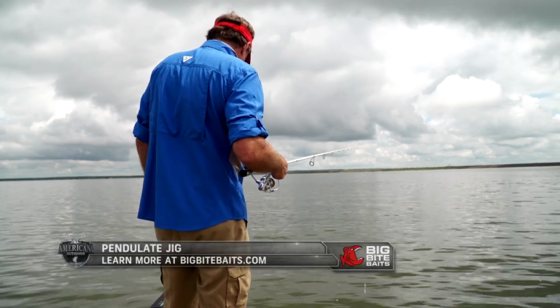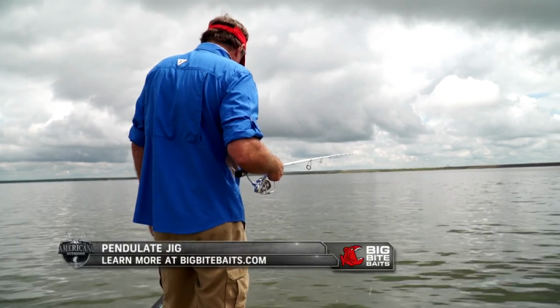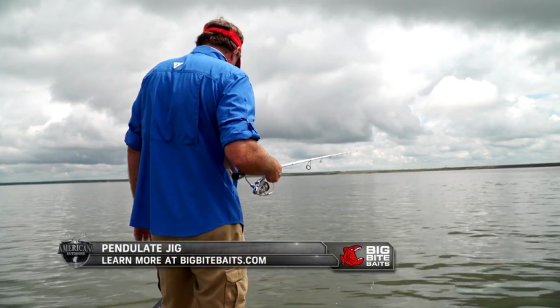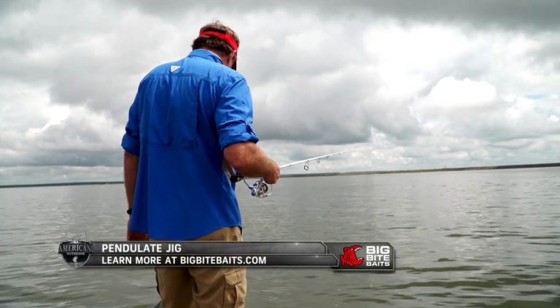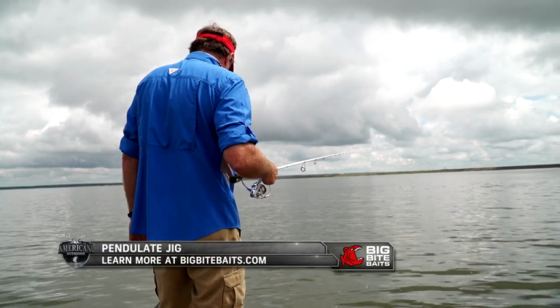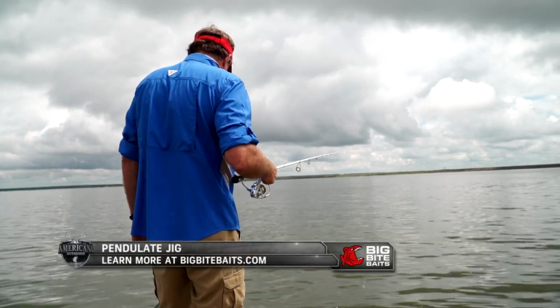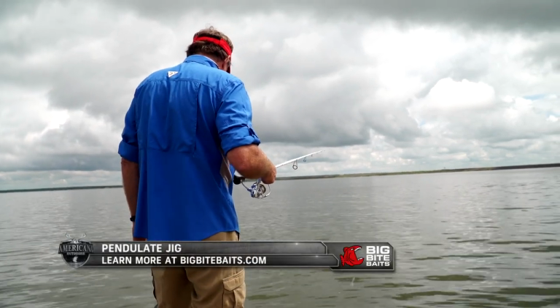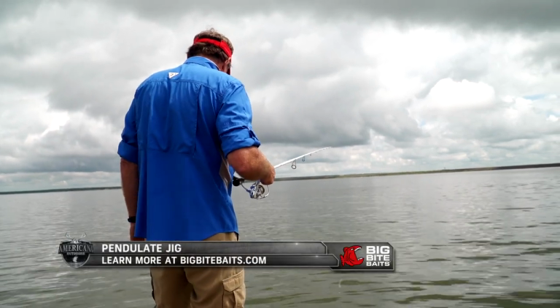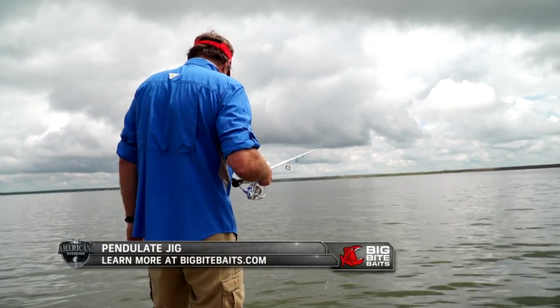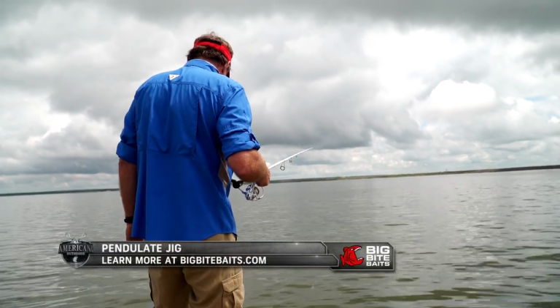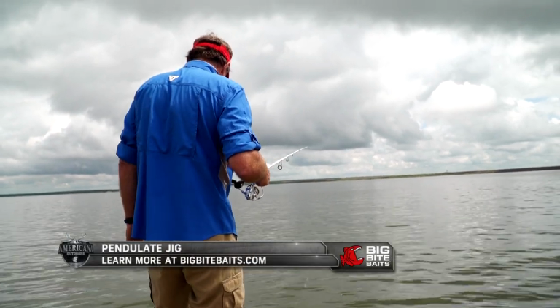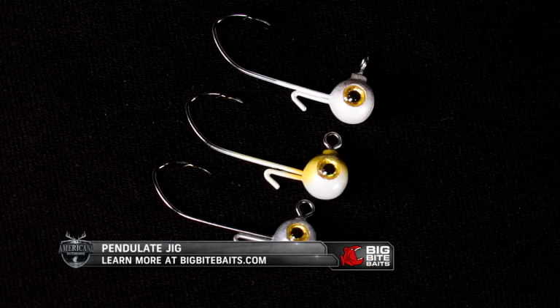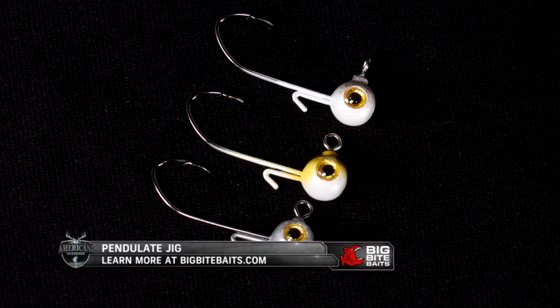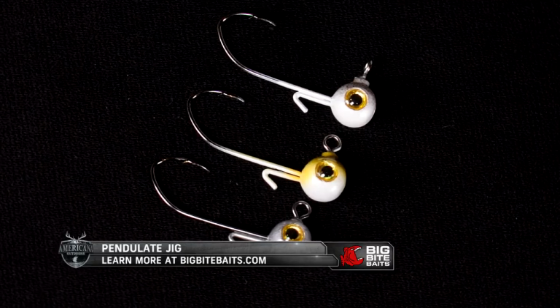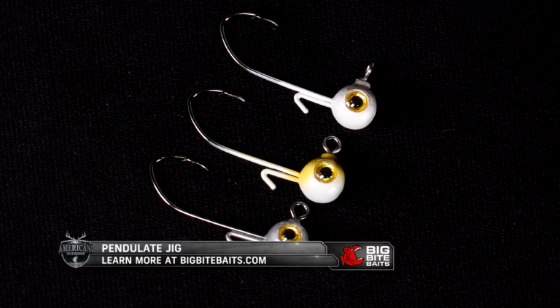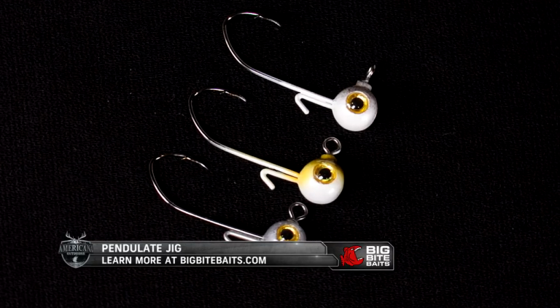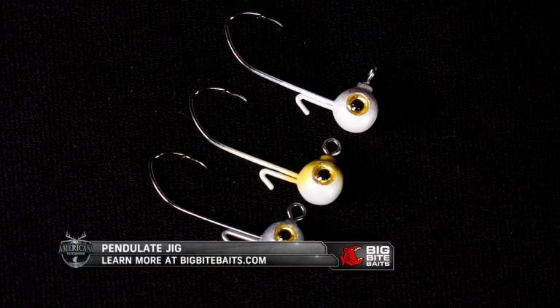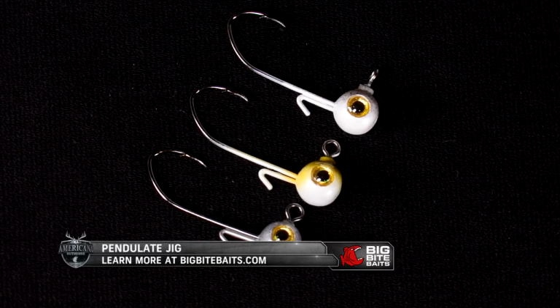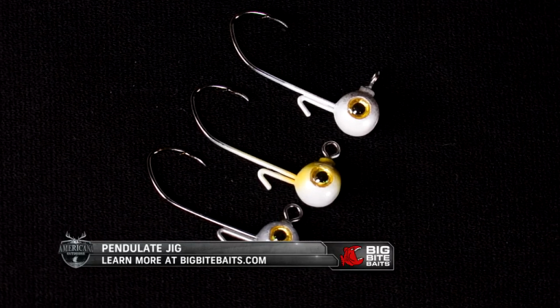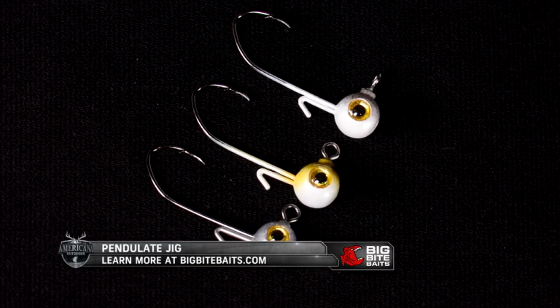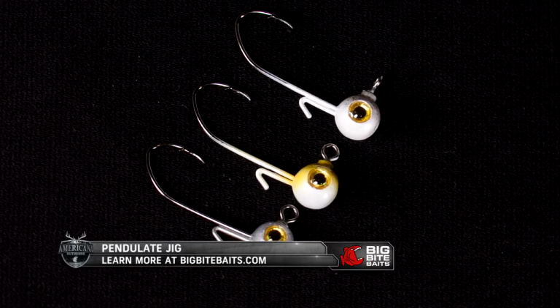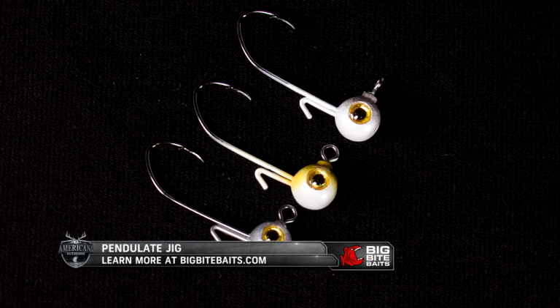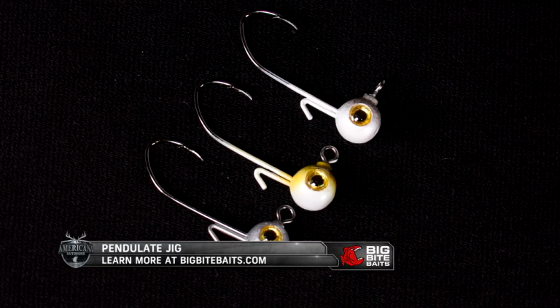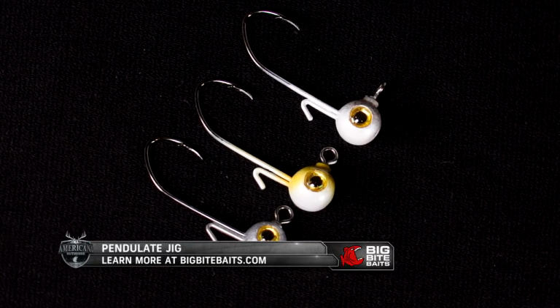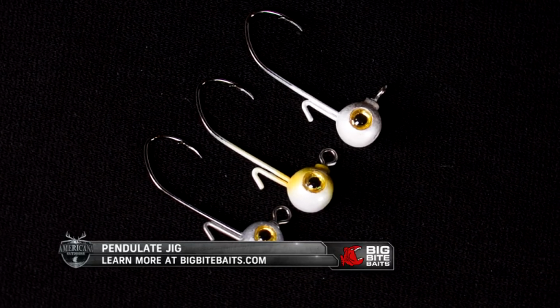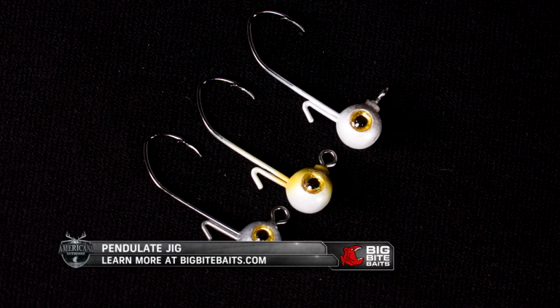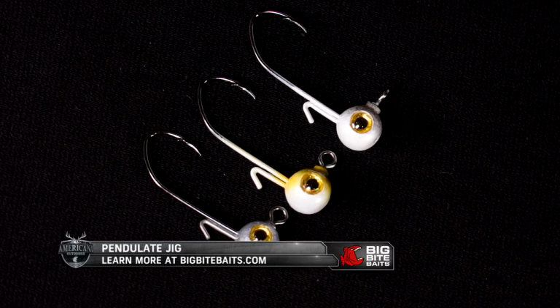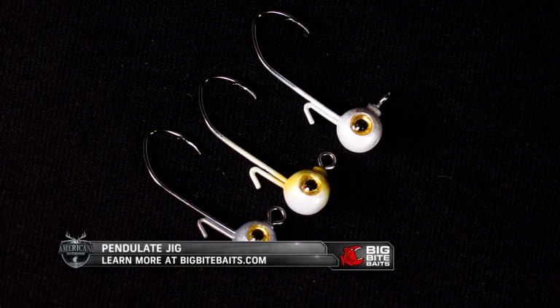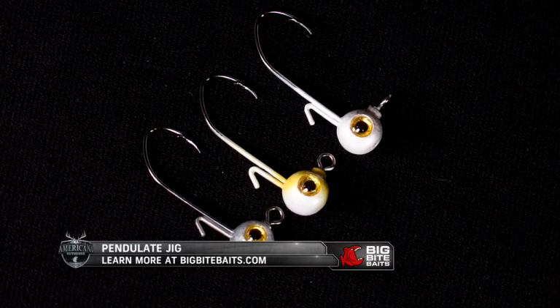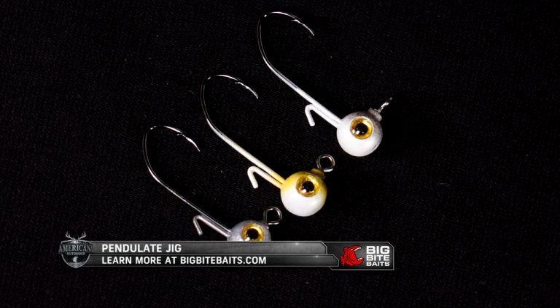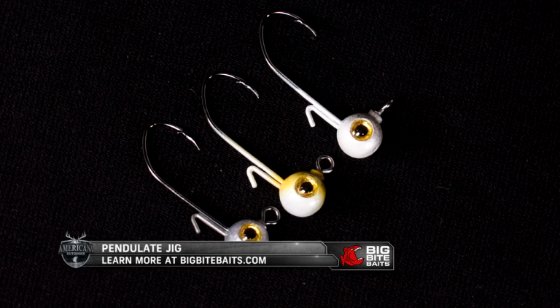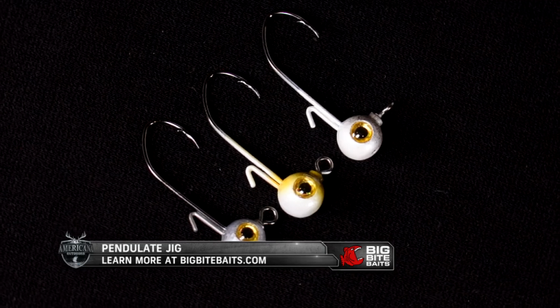For more information on the Pendulum Jig, visit BigBiteBaits.com.